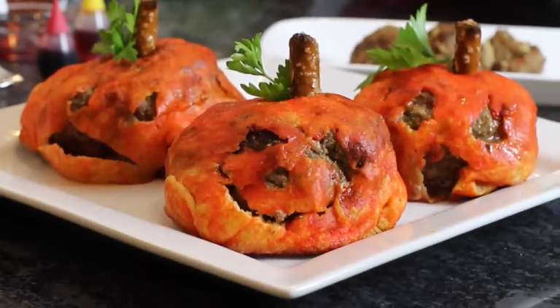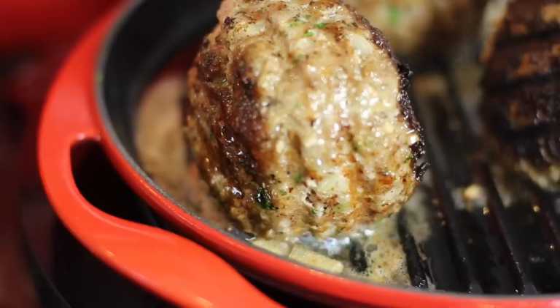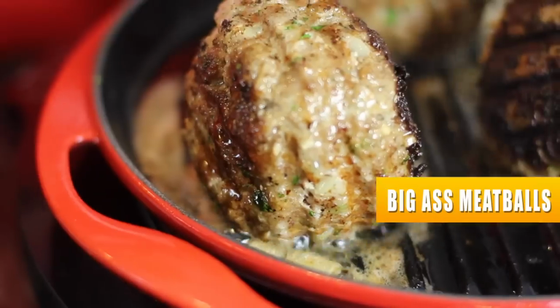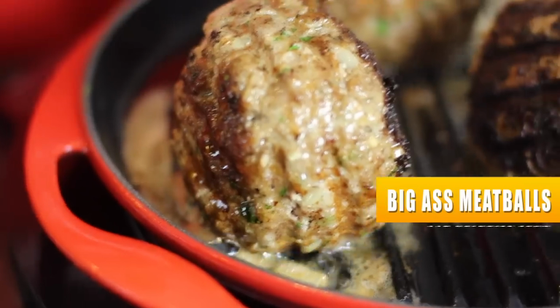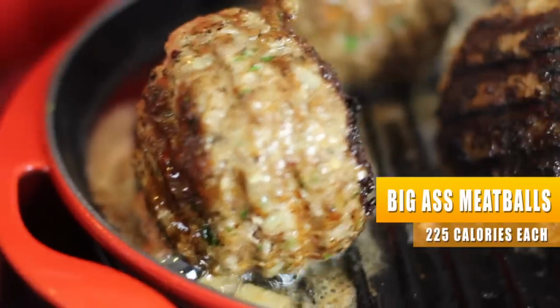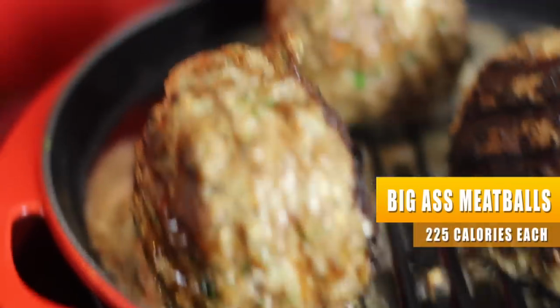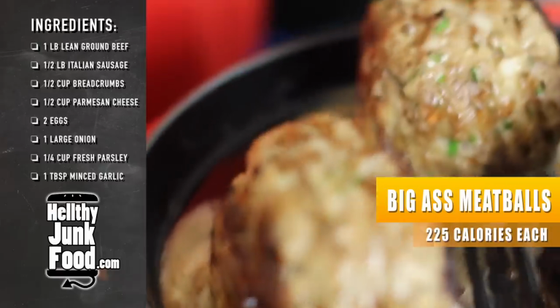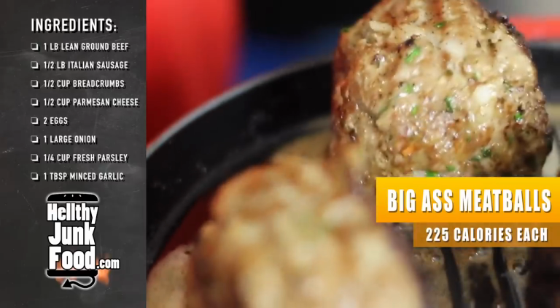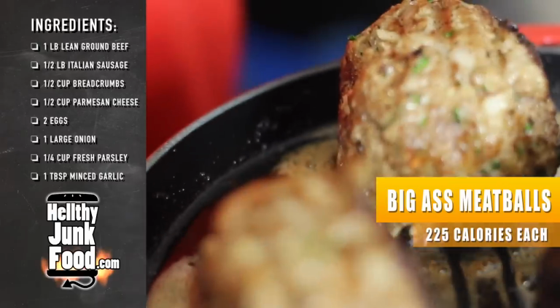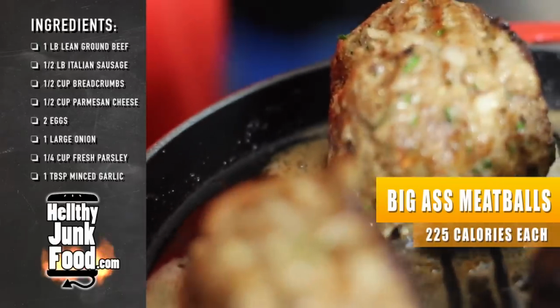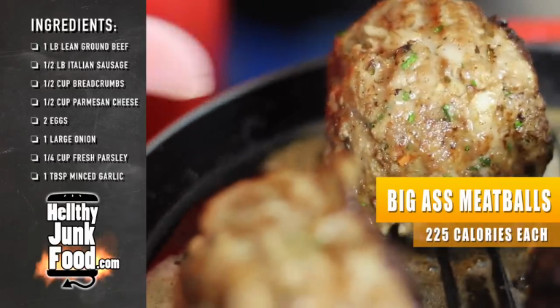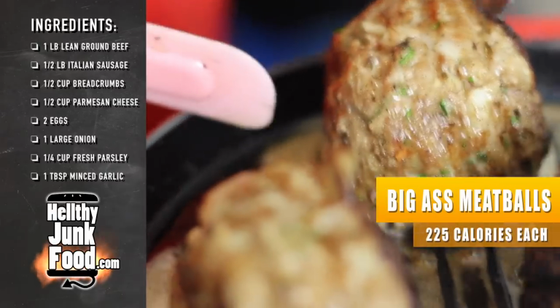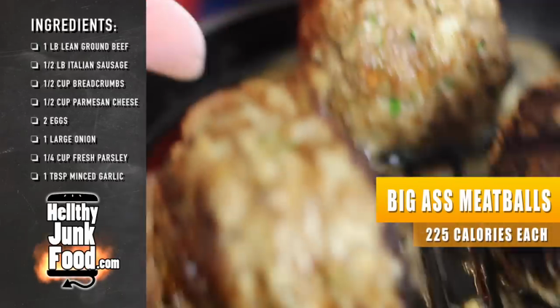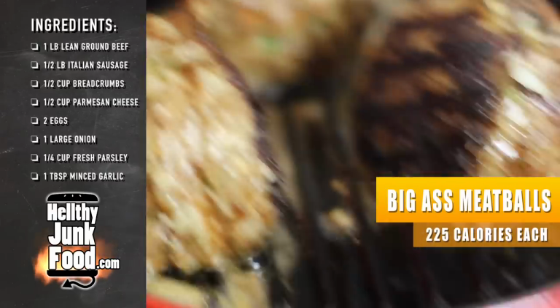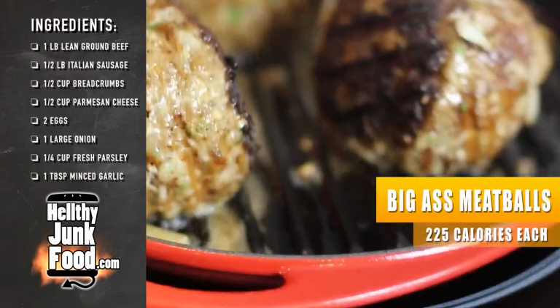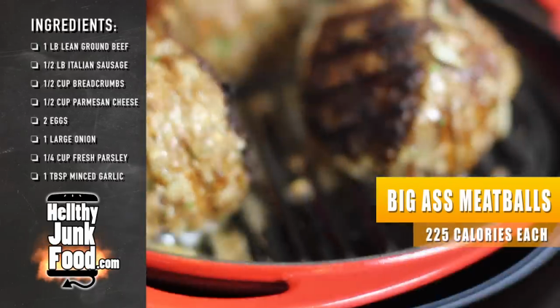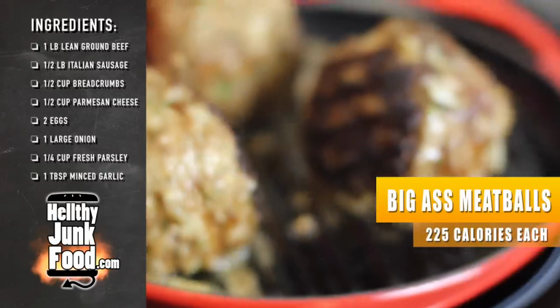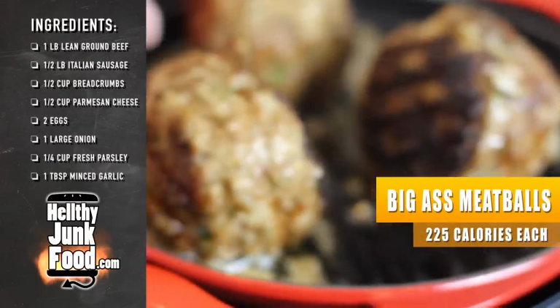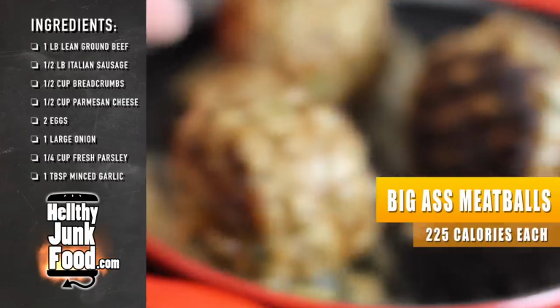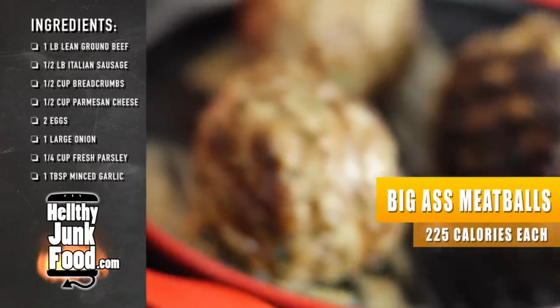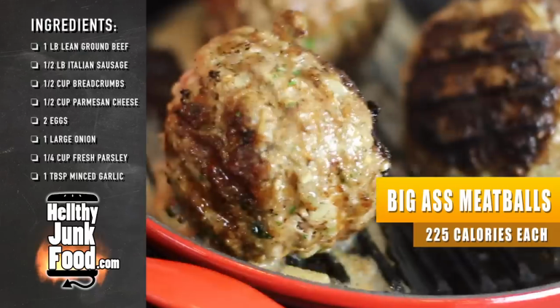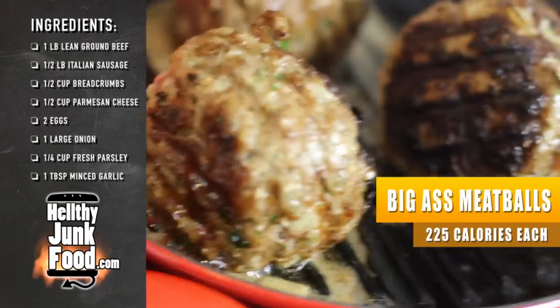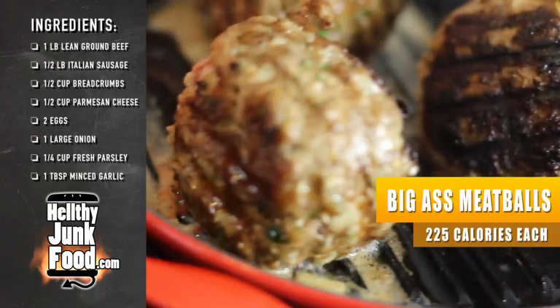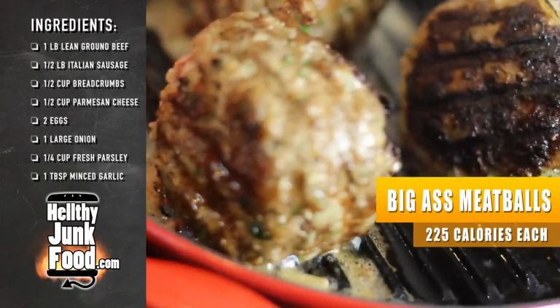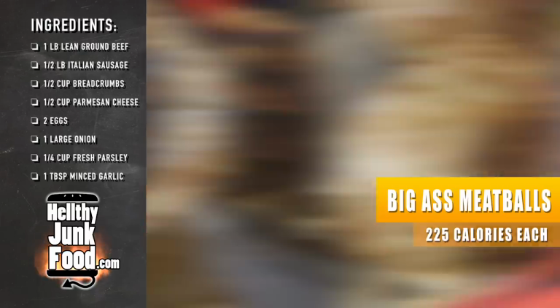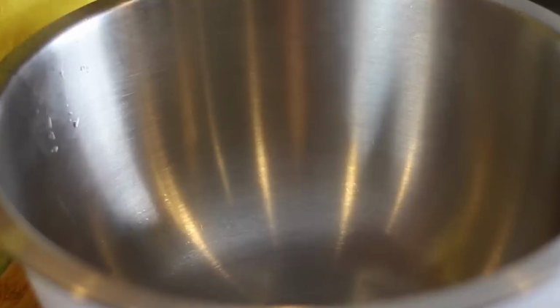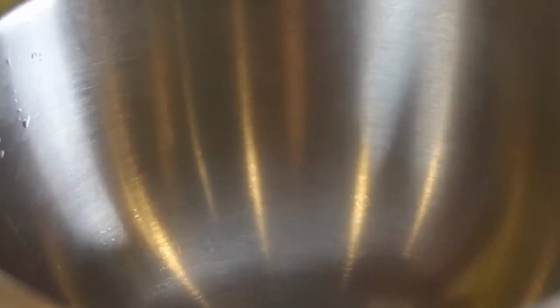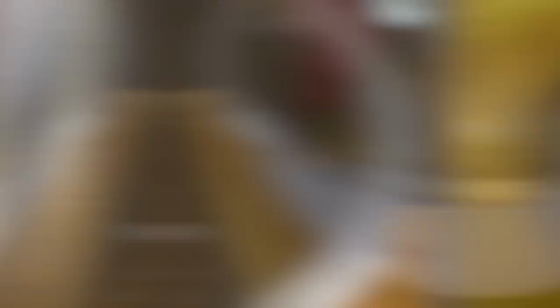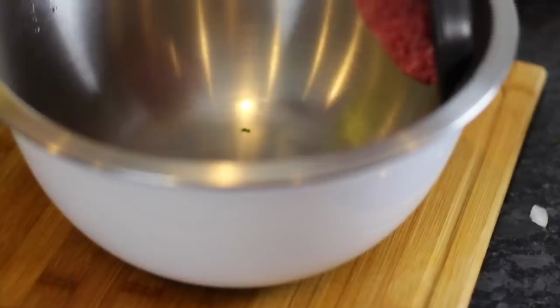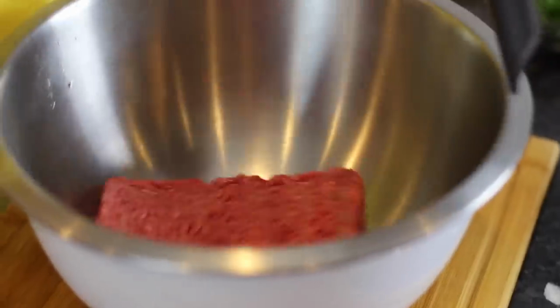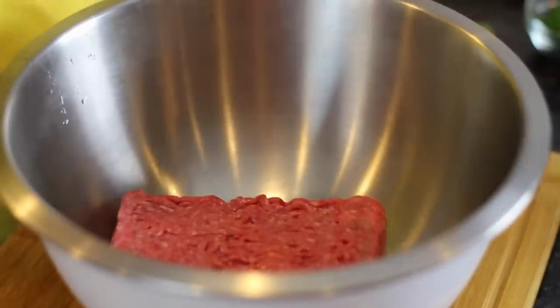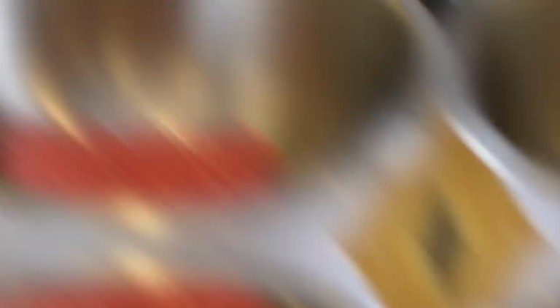Big ass meatballs, oh yeah! Start by grabbing a big ass bowl and toss in your meat.